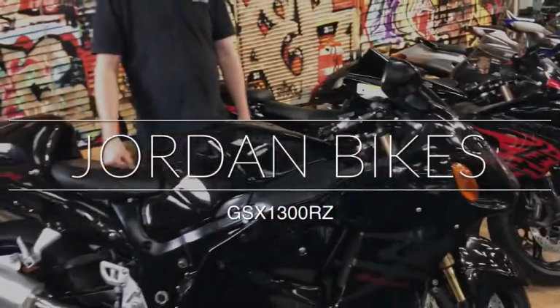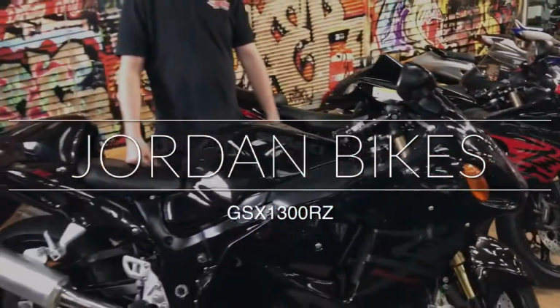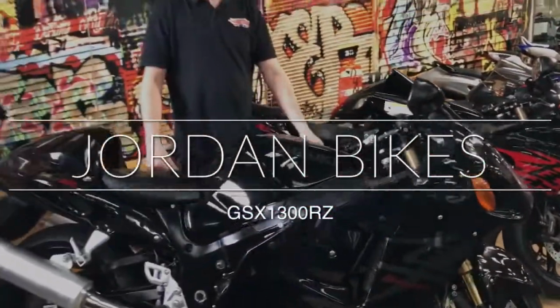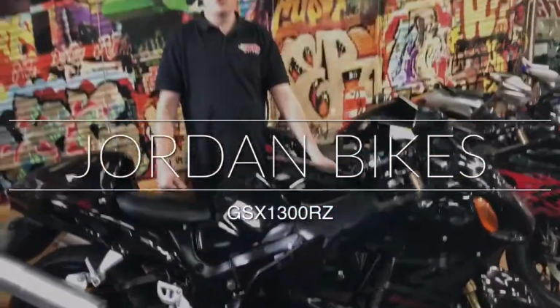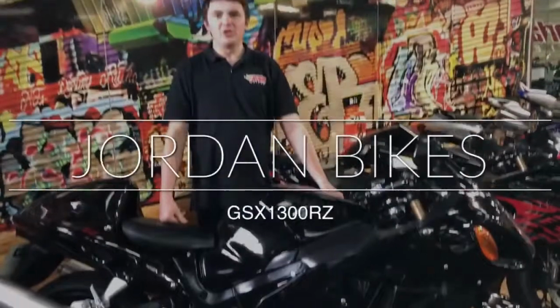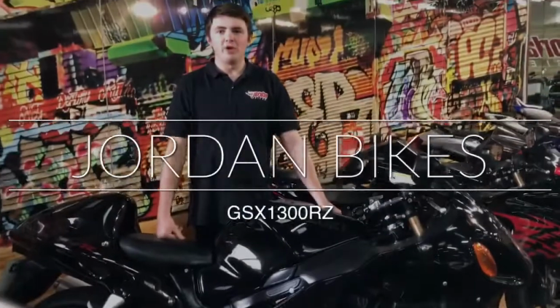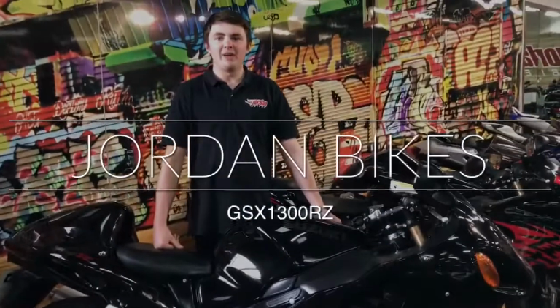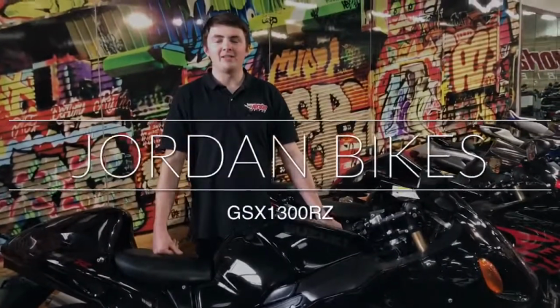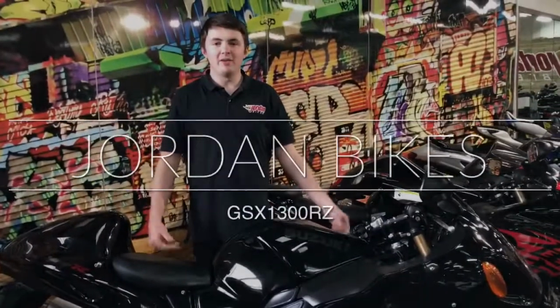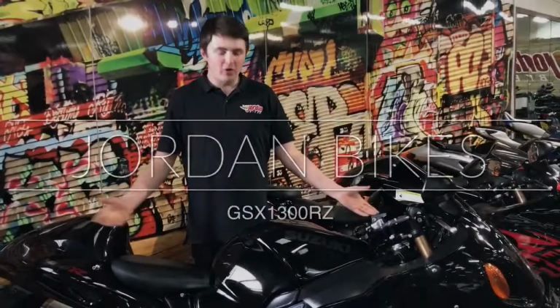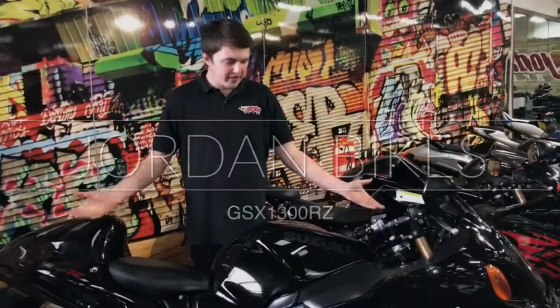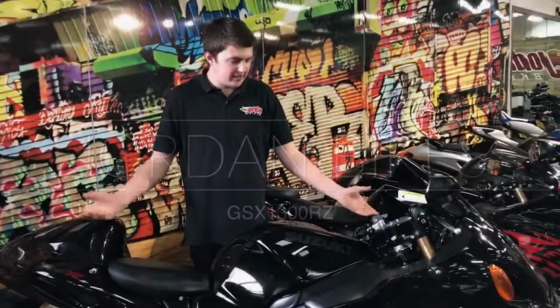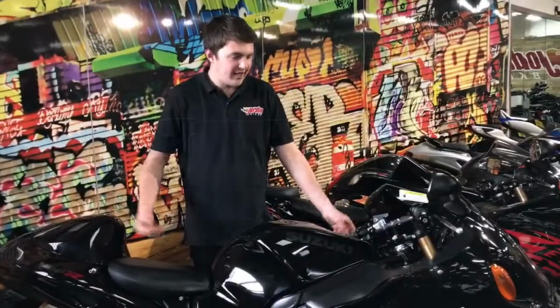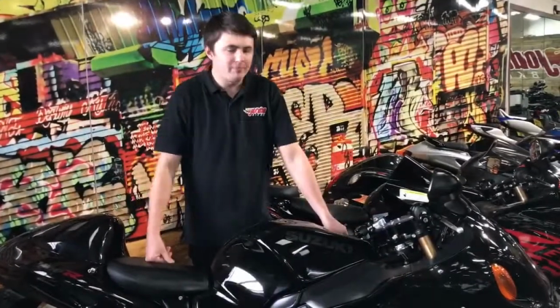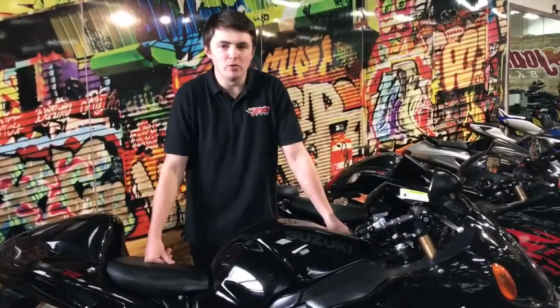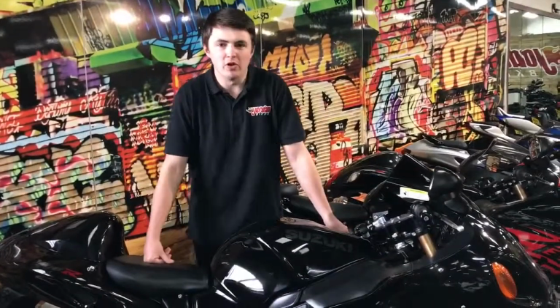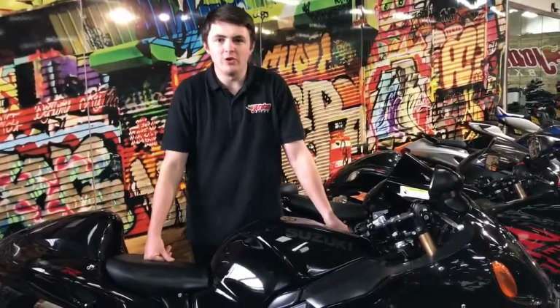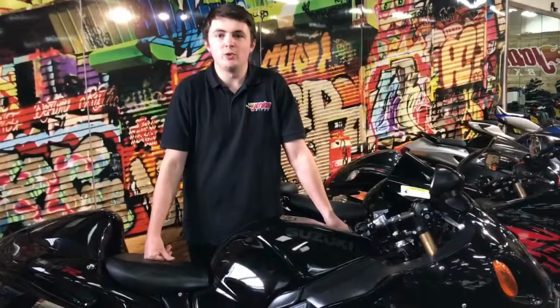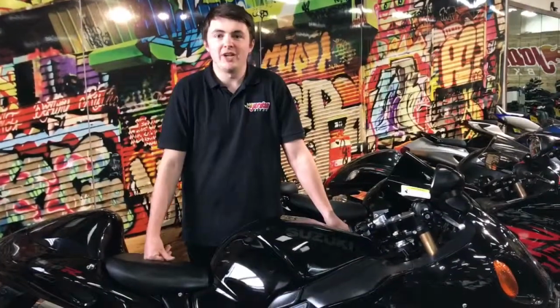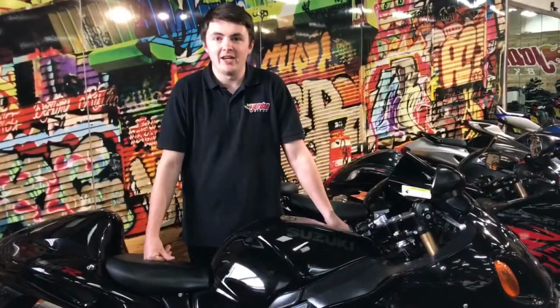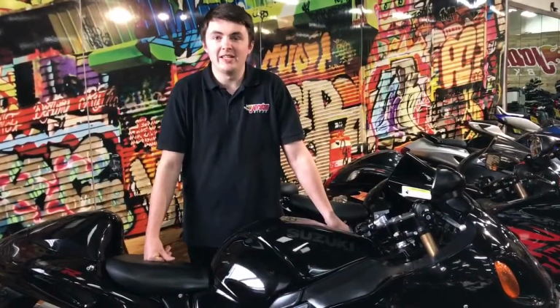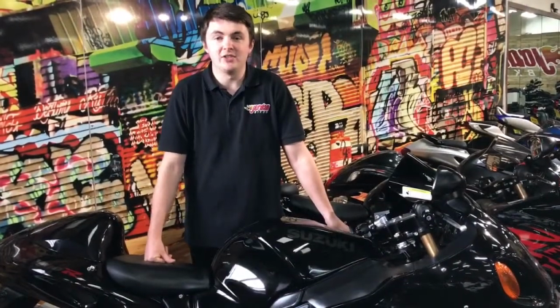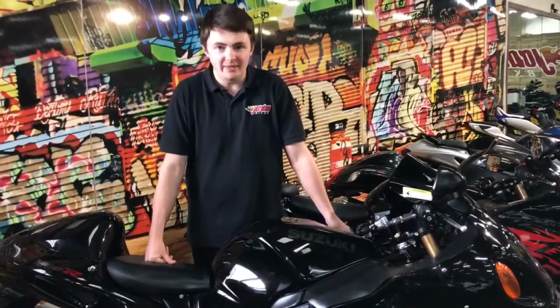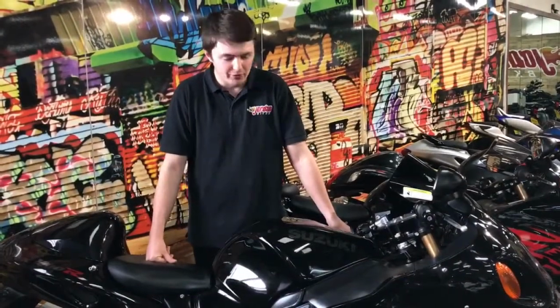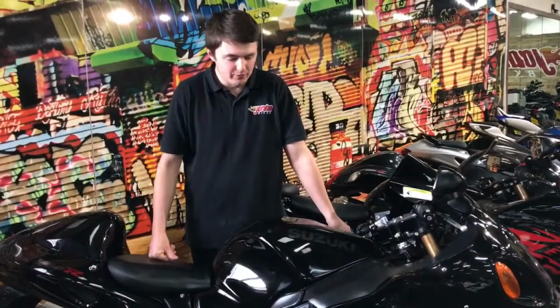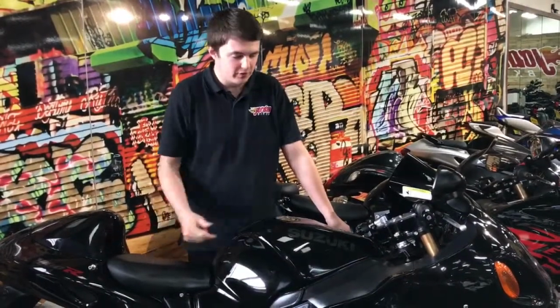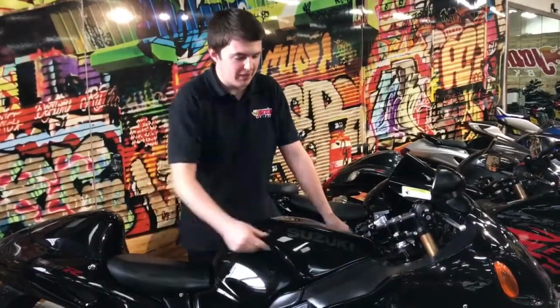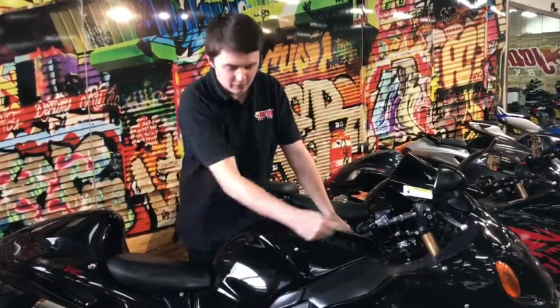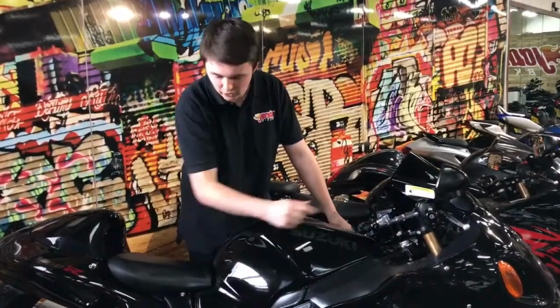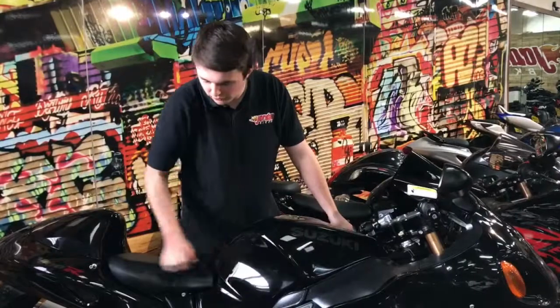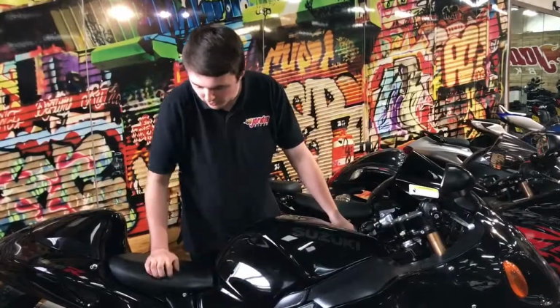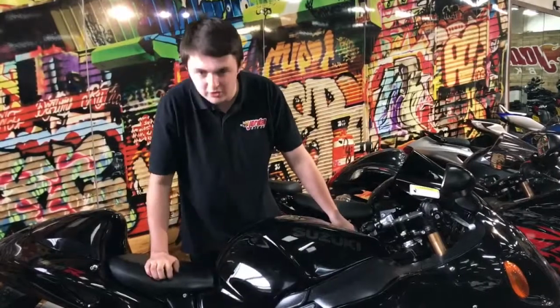Hey guys, it's Tony at Jordan Bikes and today we've got this — it's a Hayabusa 1300R, it's the Z model, so it's the black with the gold forks.